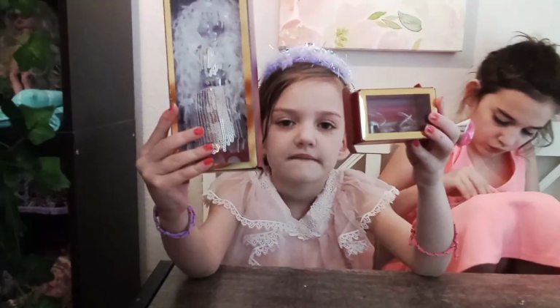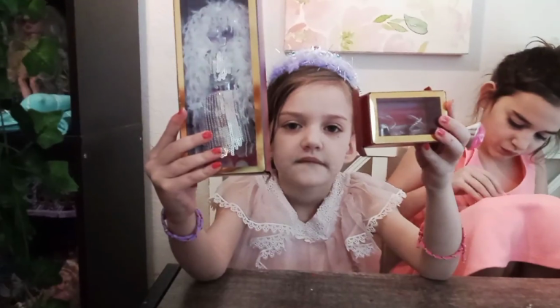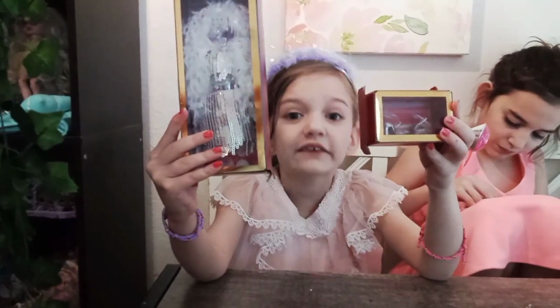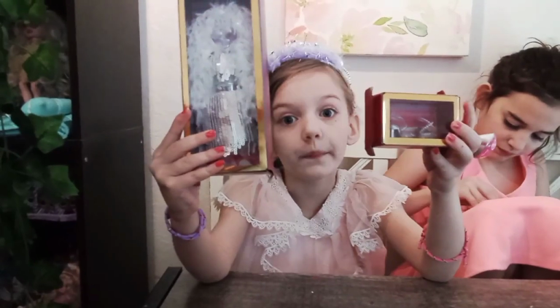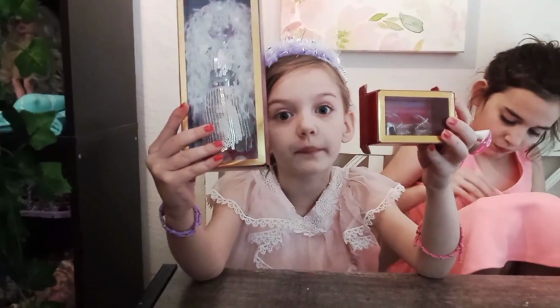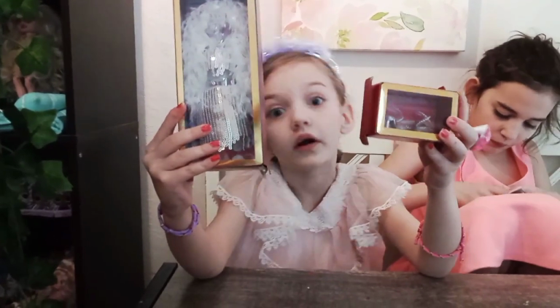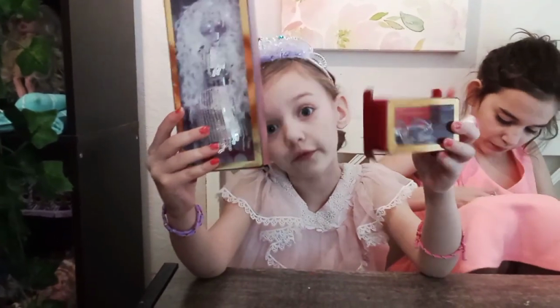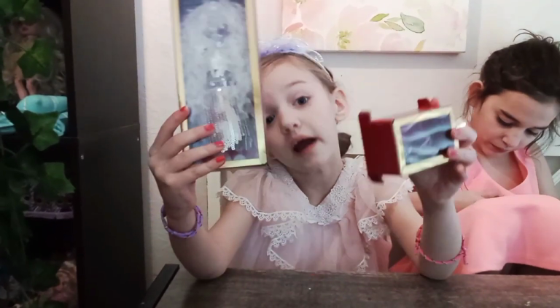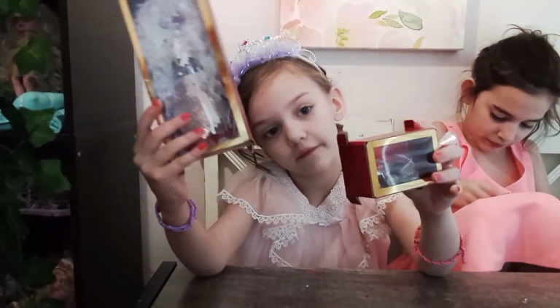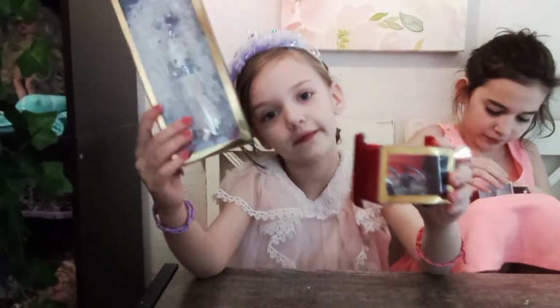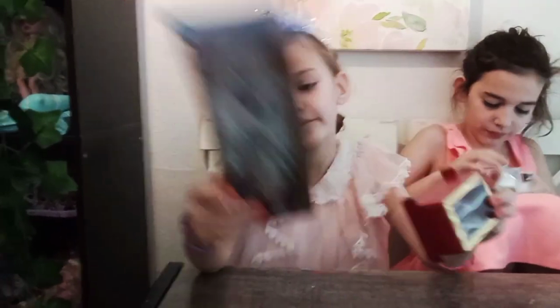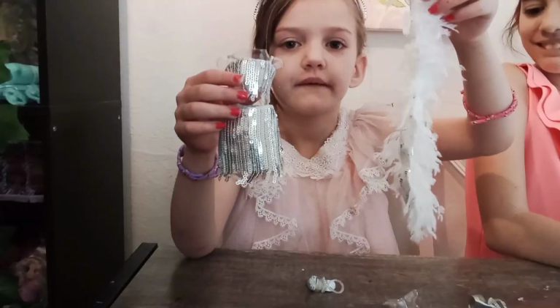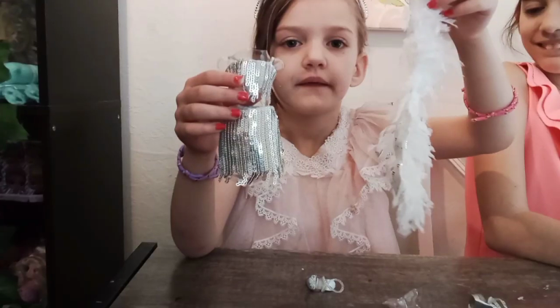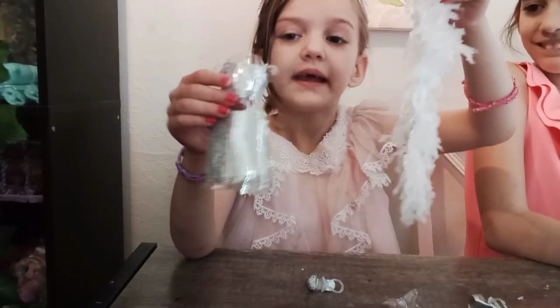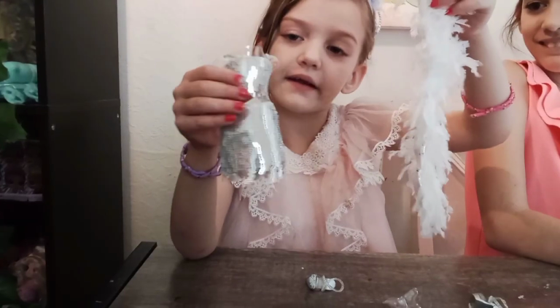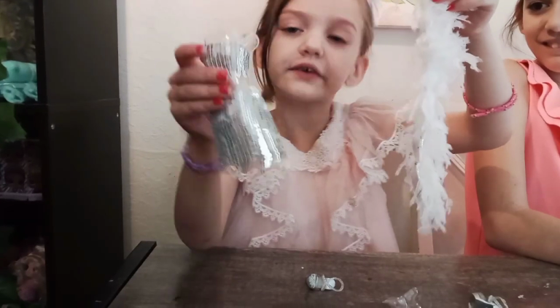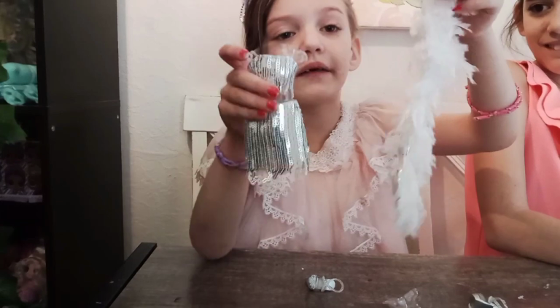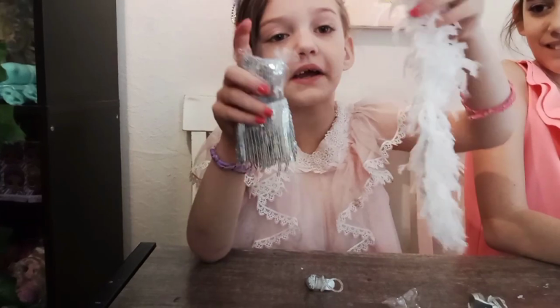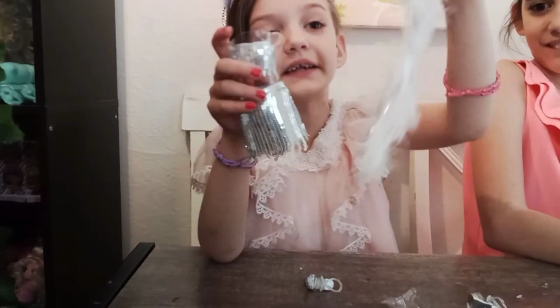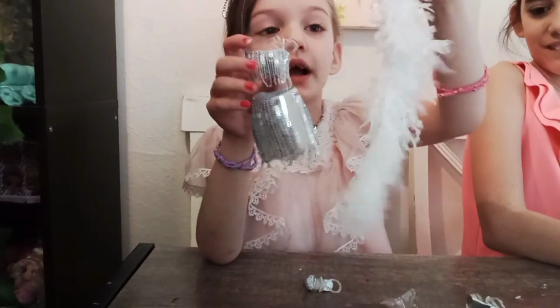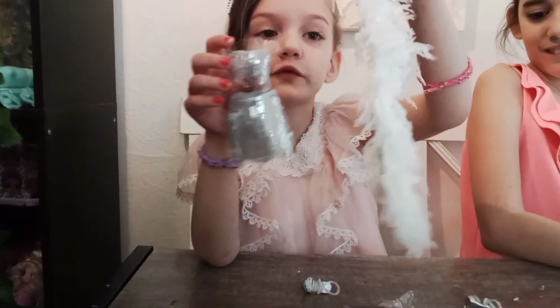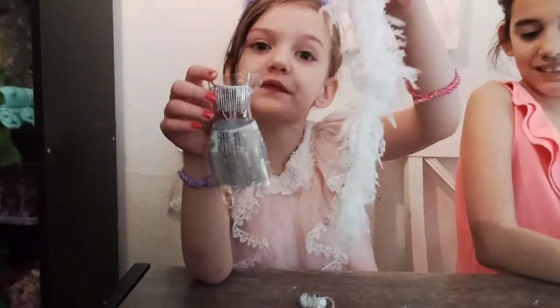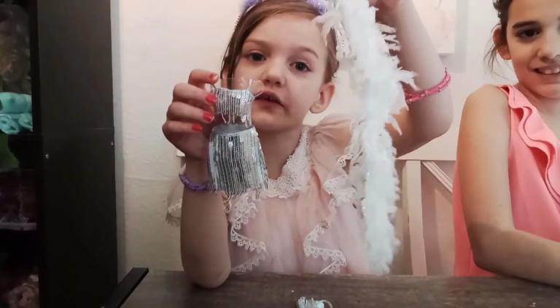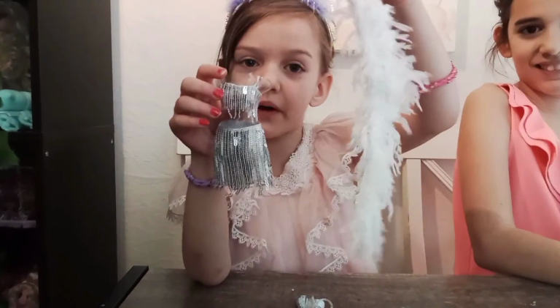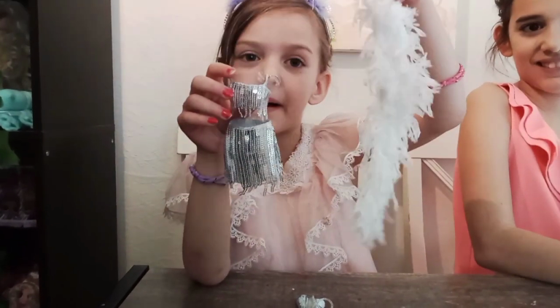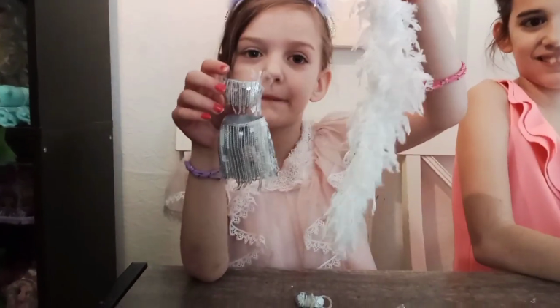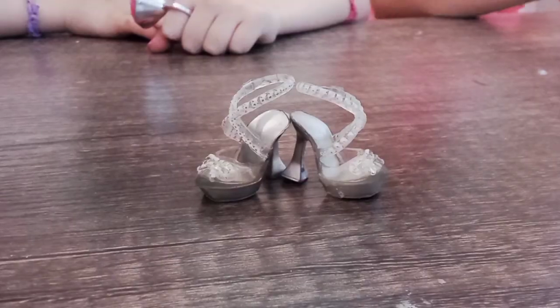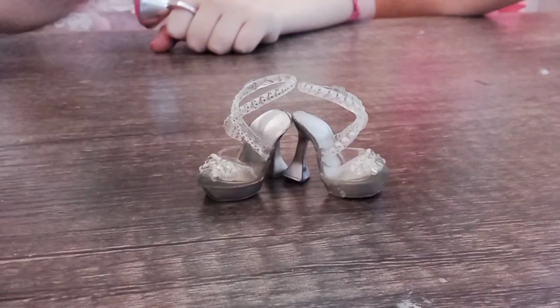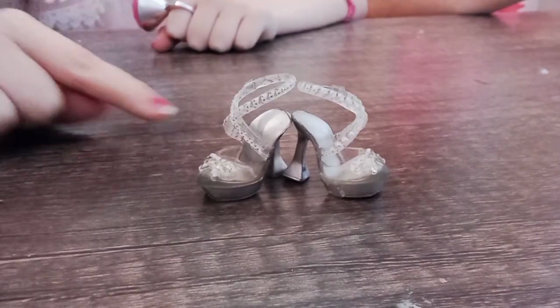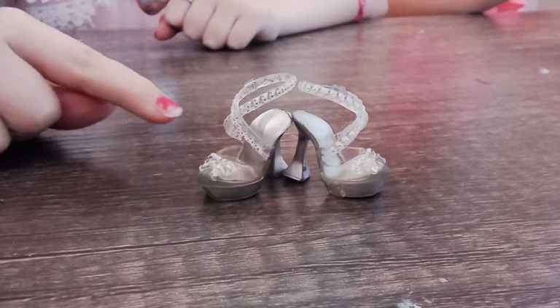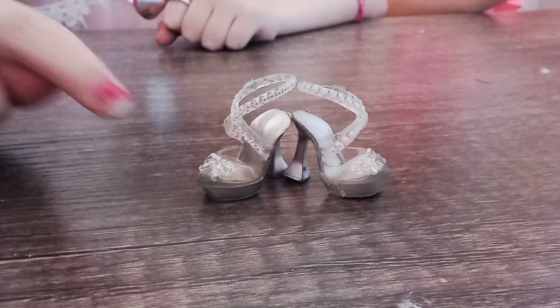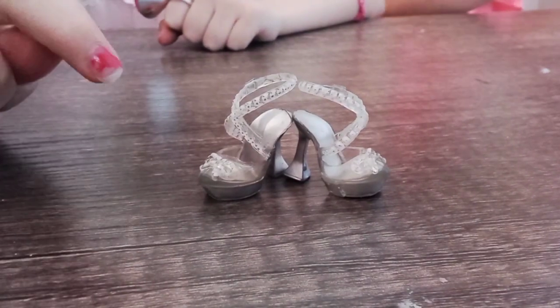Let's open up her other outfit. Here's her outfit — she comes with a feather boa and shoes.